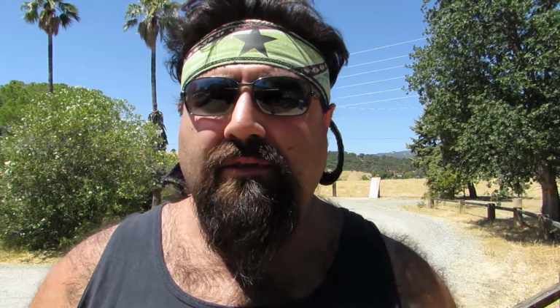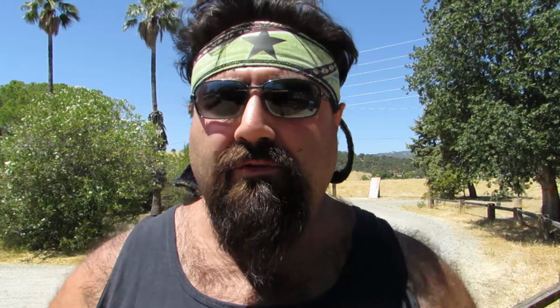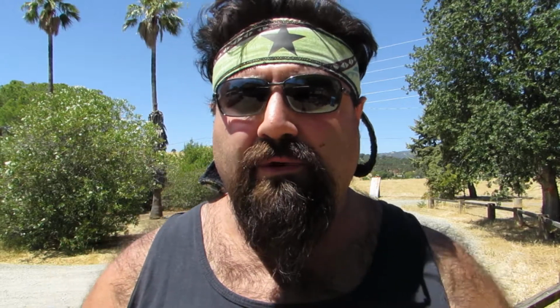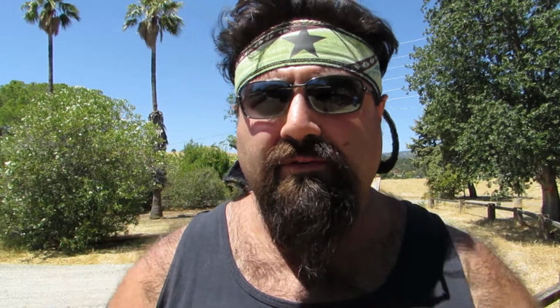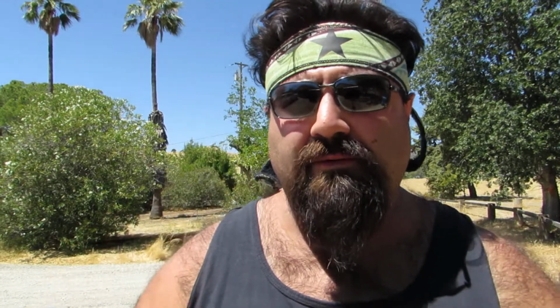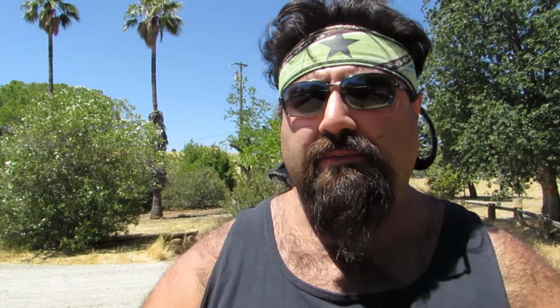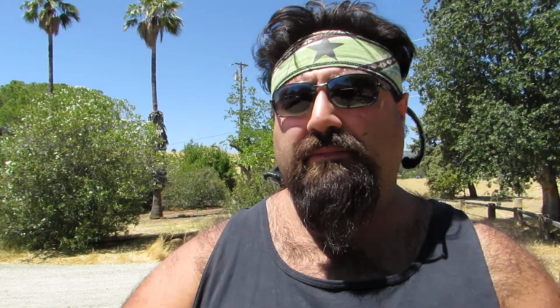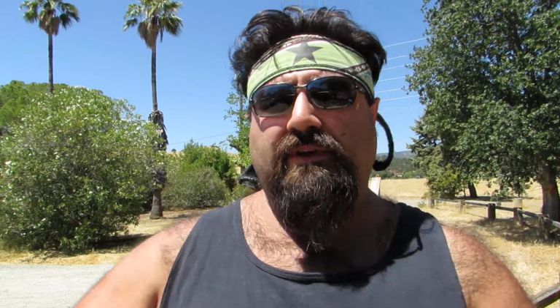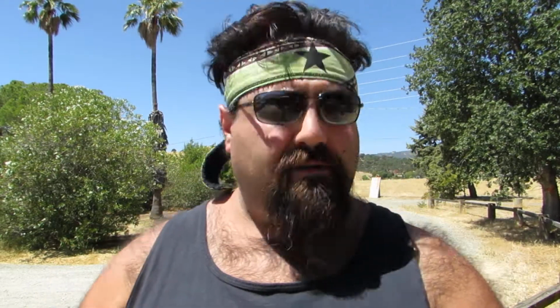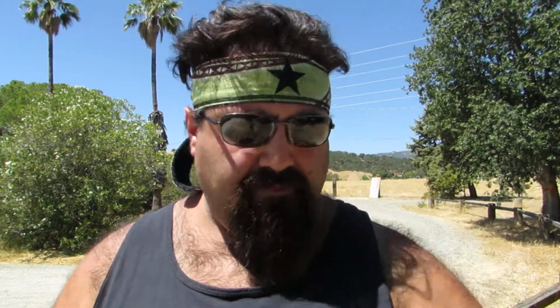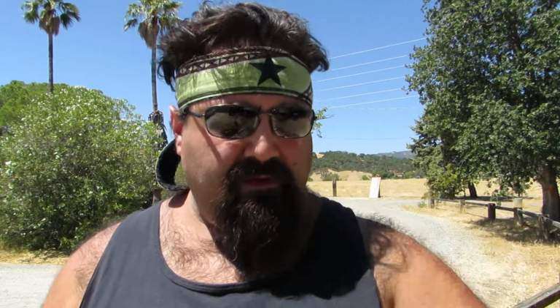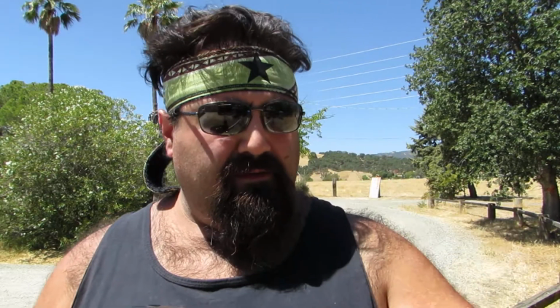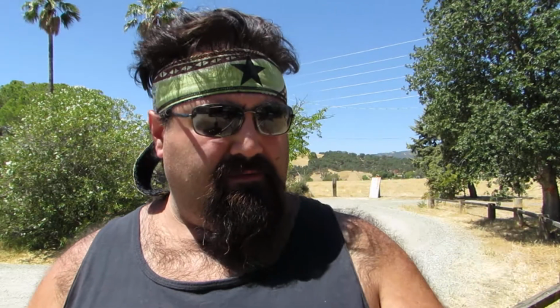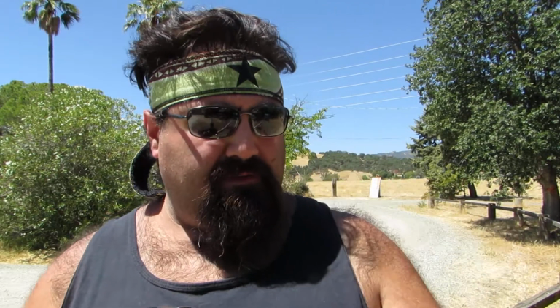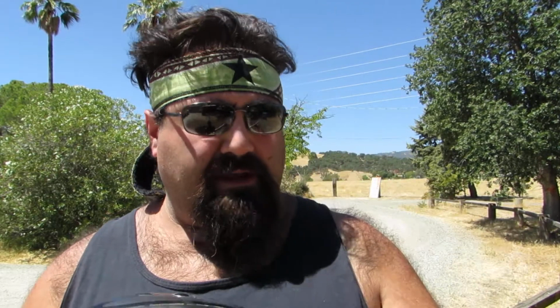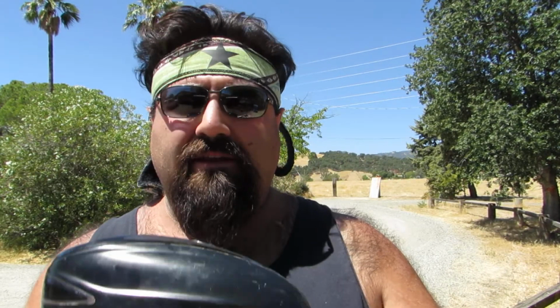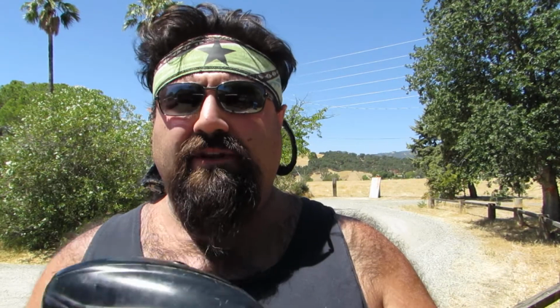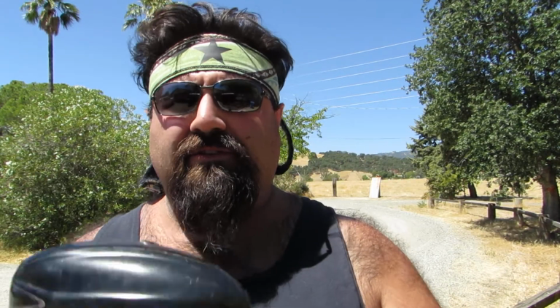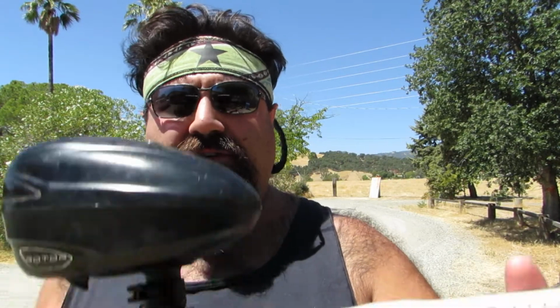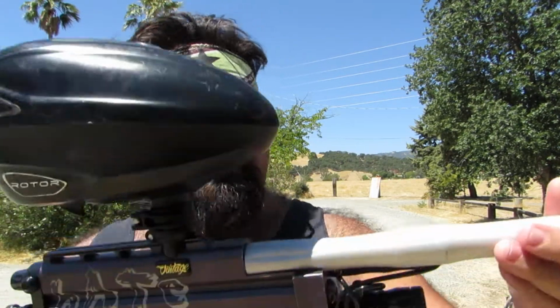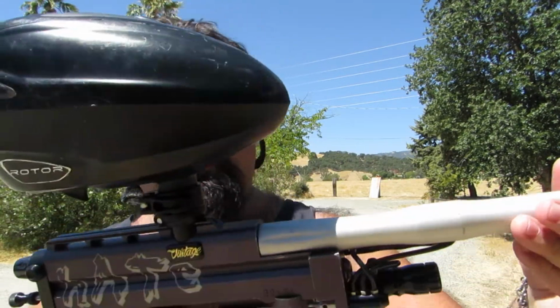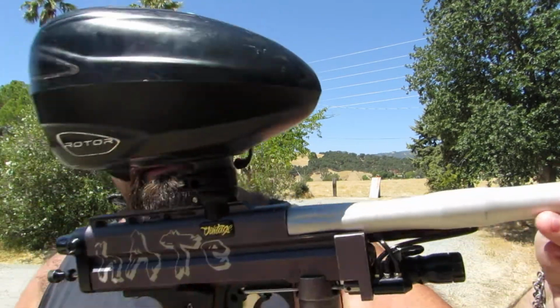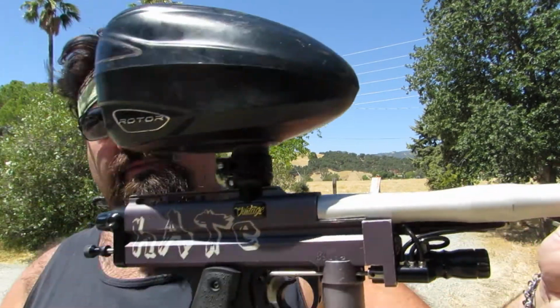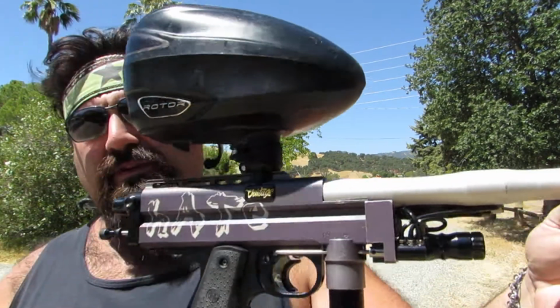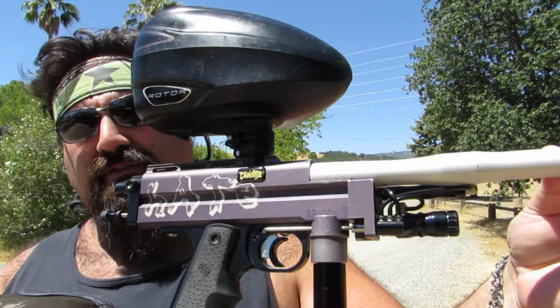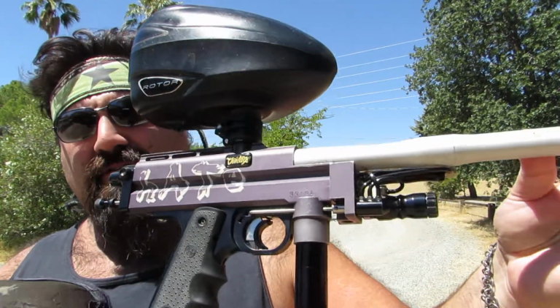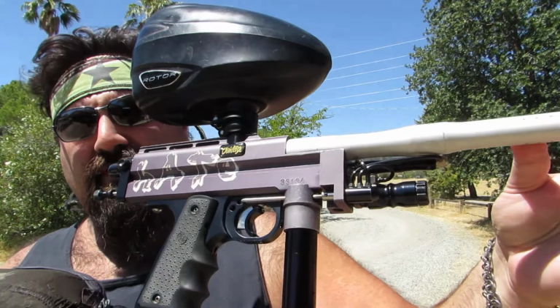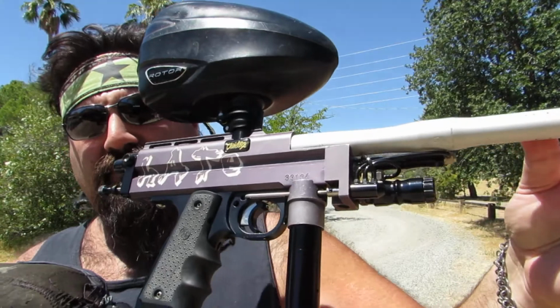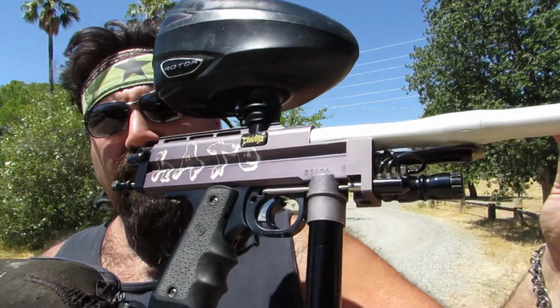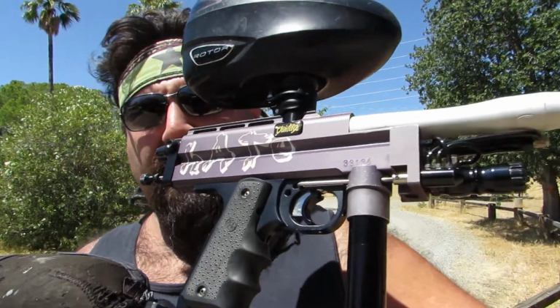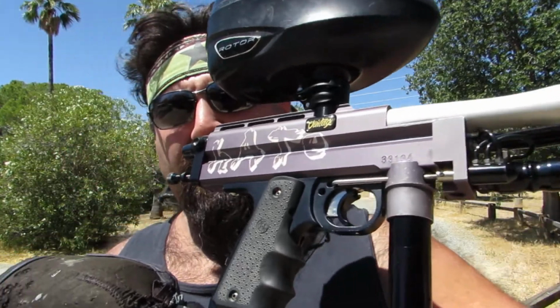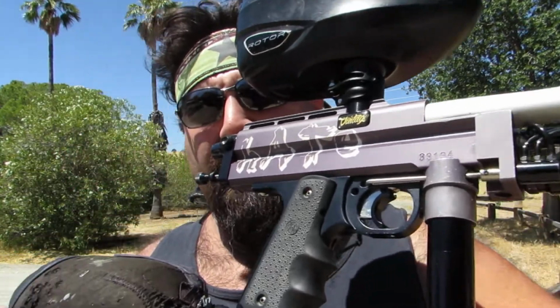Hello everyone, this is Tim with Paintball Tech. I've got kind of an interesting gun for you on this shooting video today.